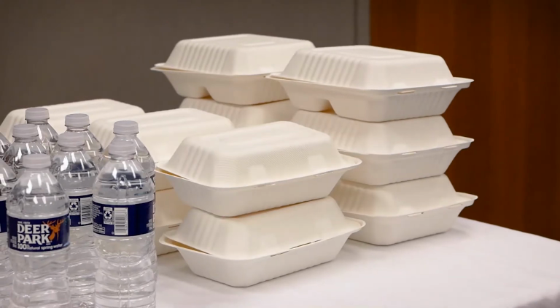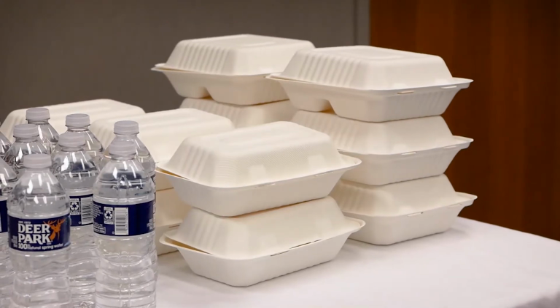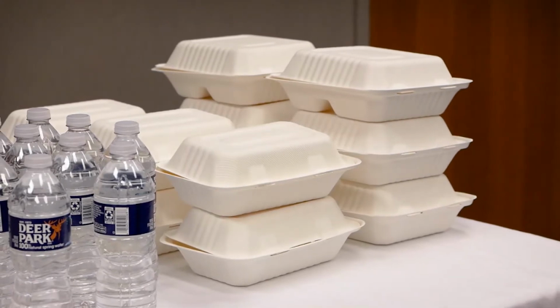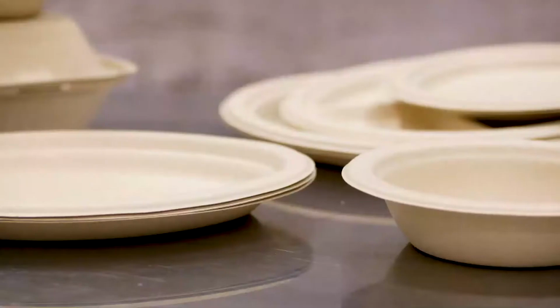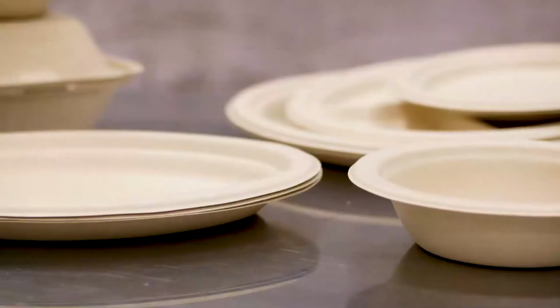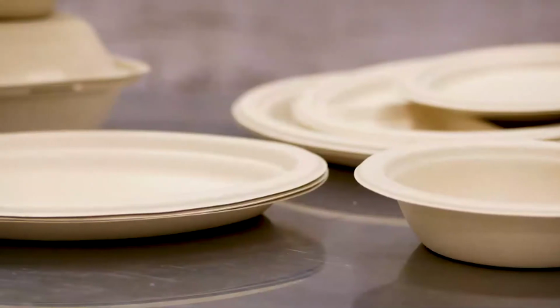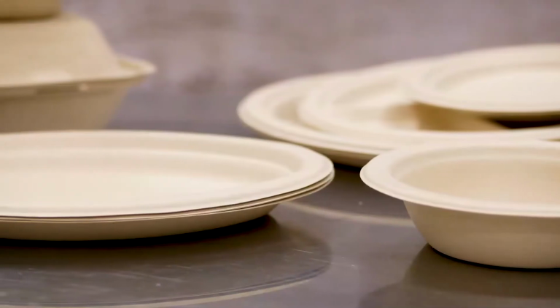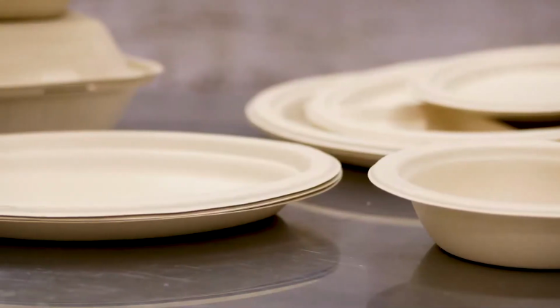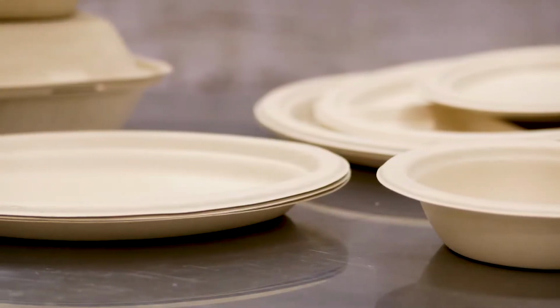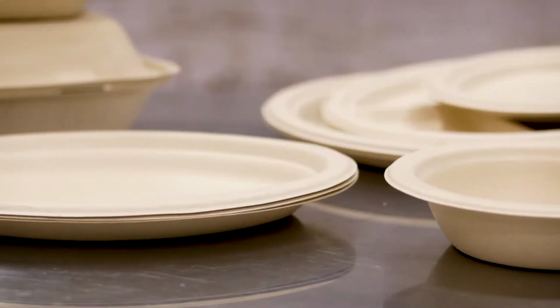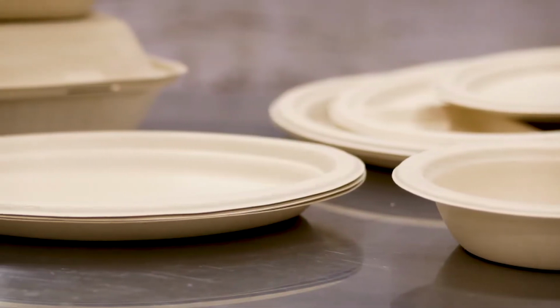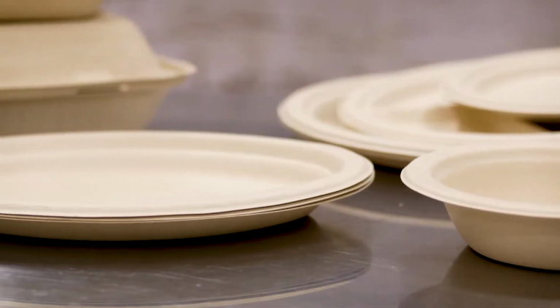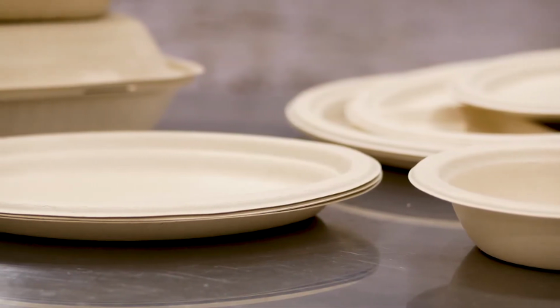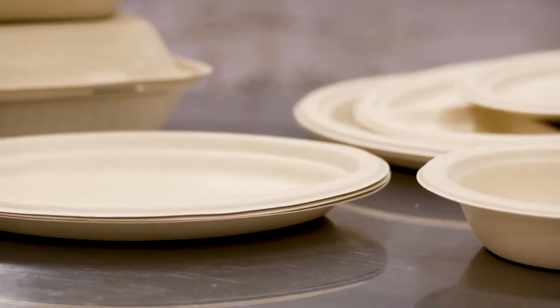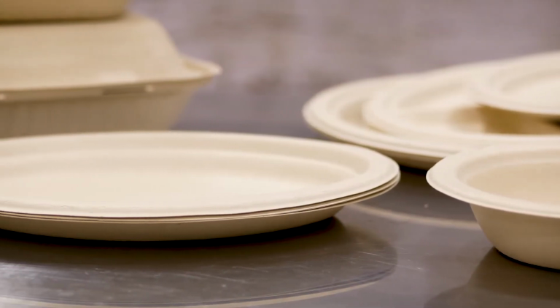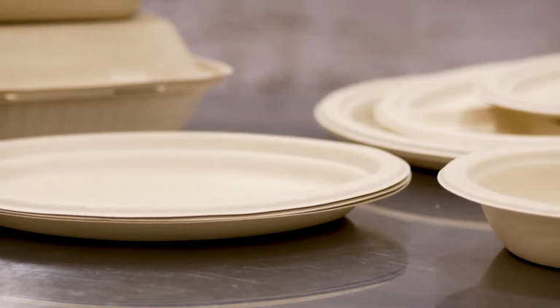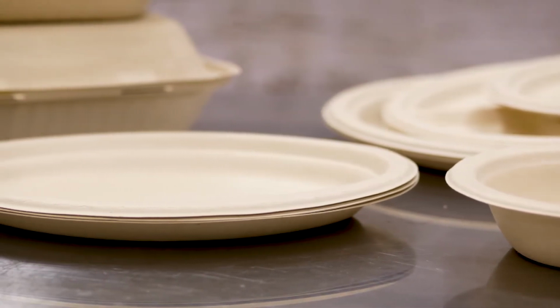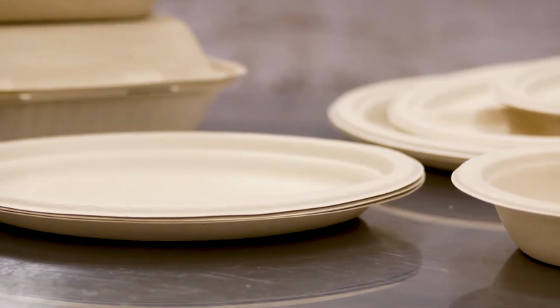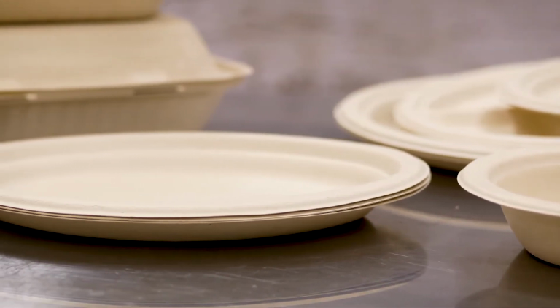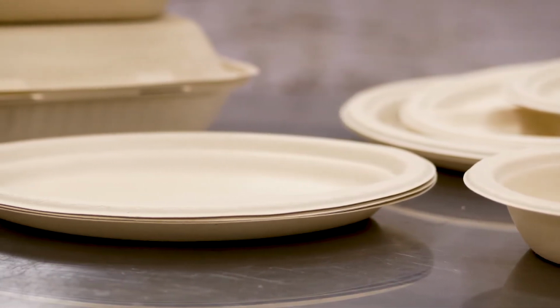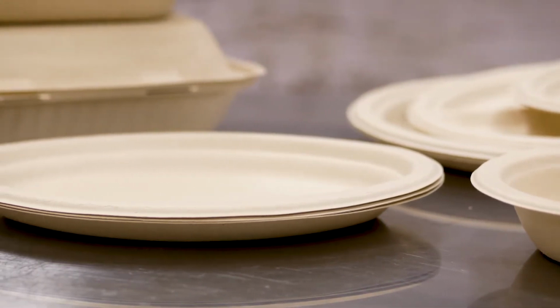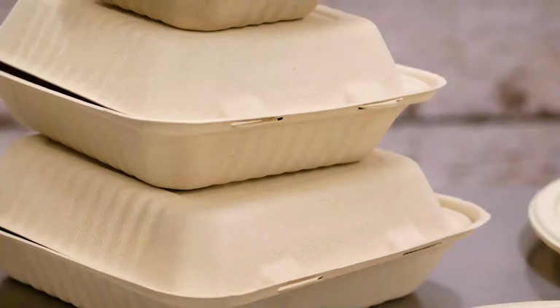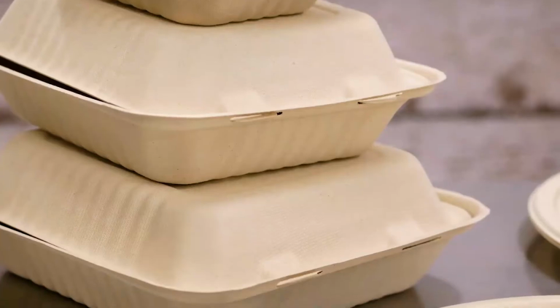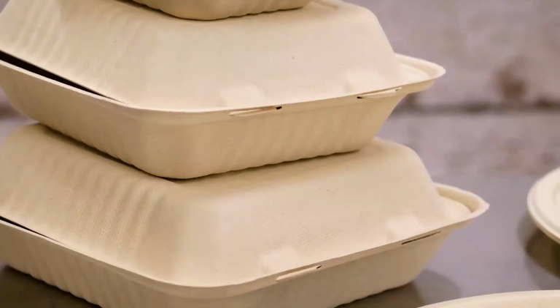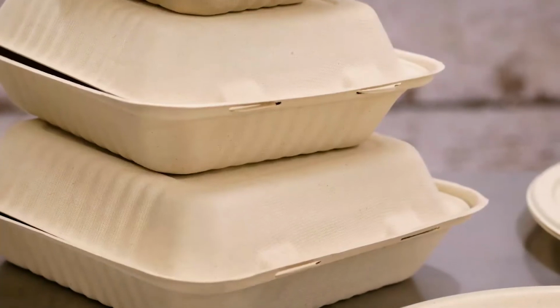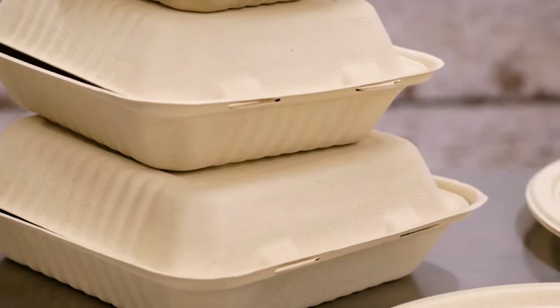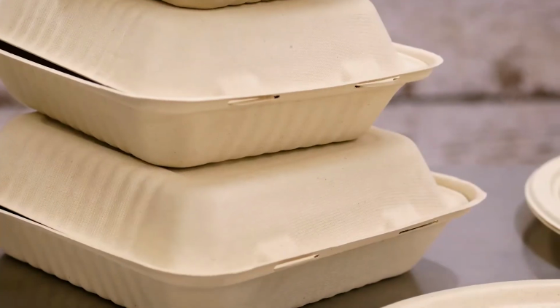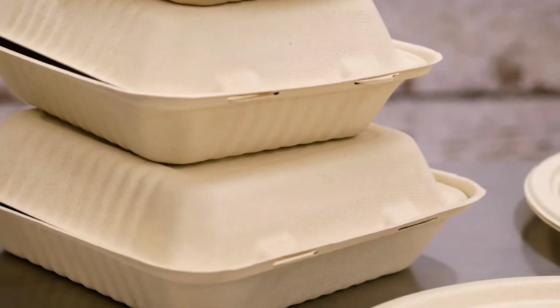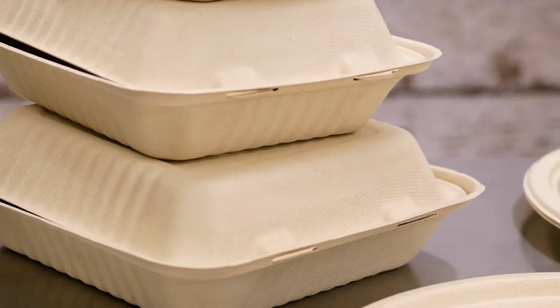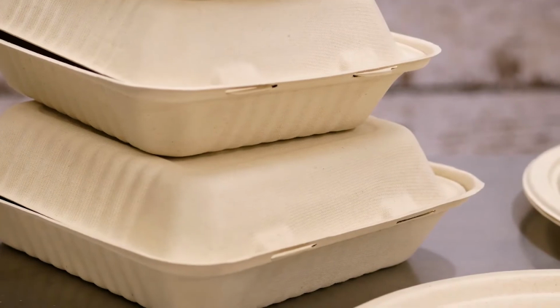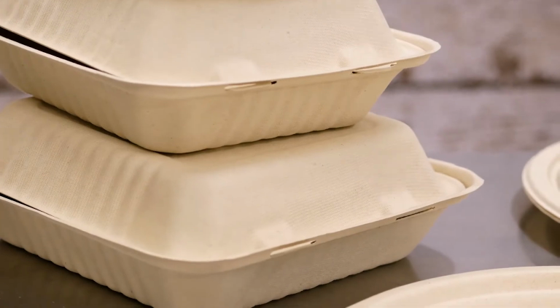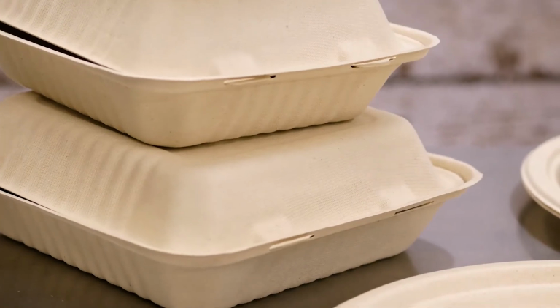Except for the square plates, all Champware items come in both white and natural colors.